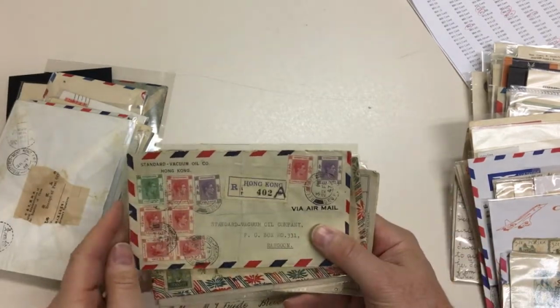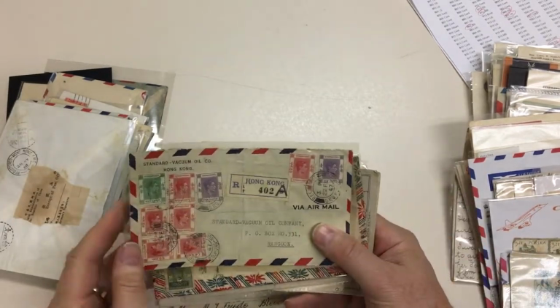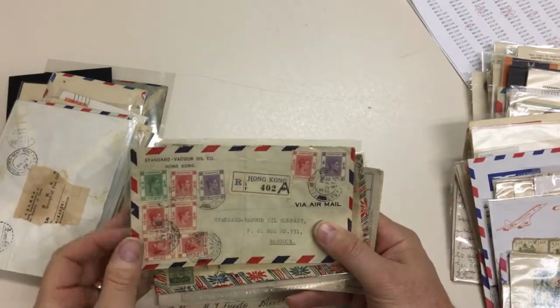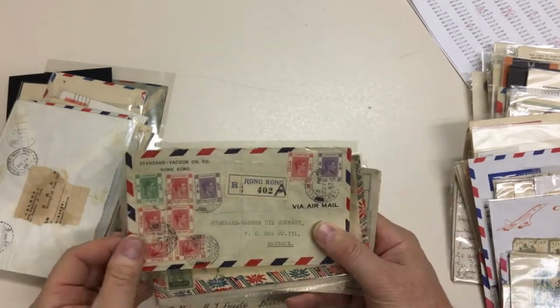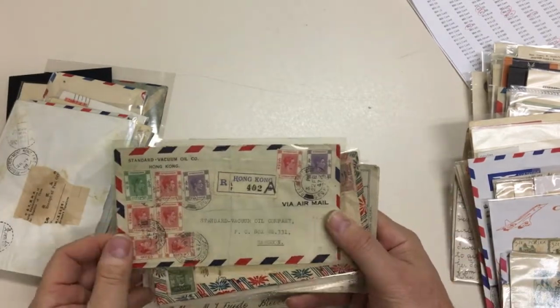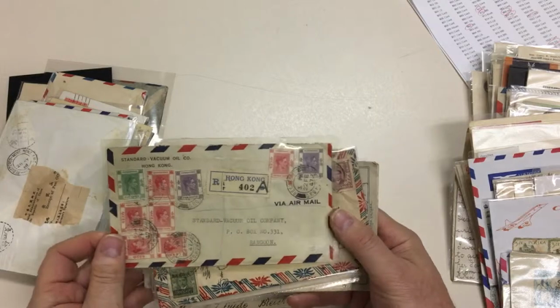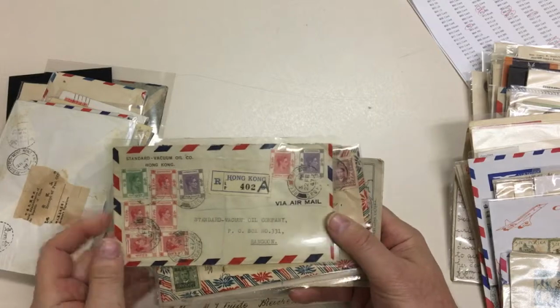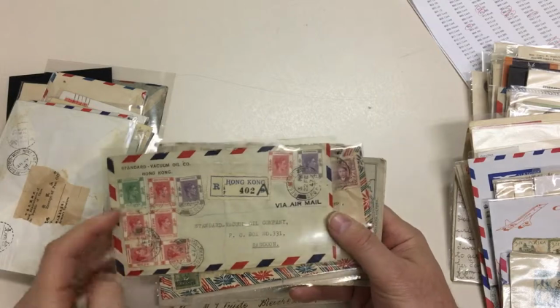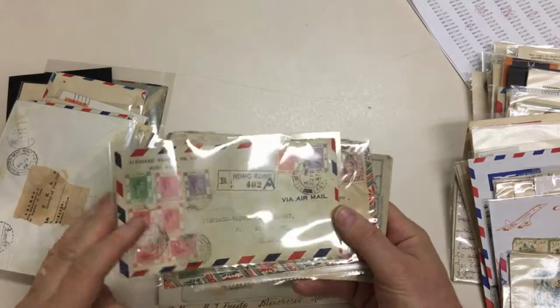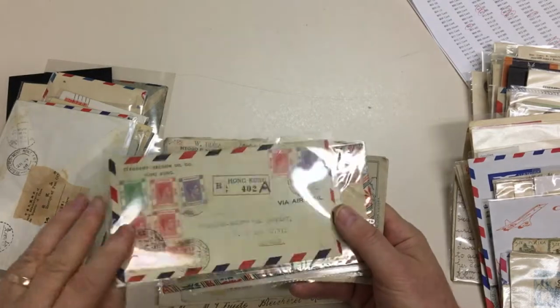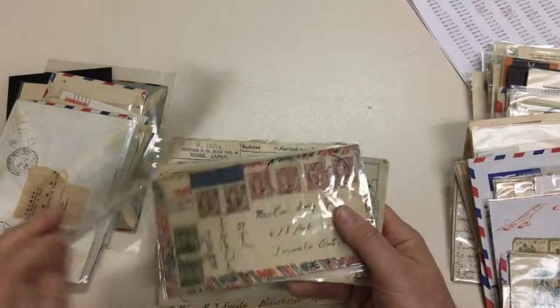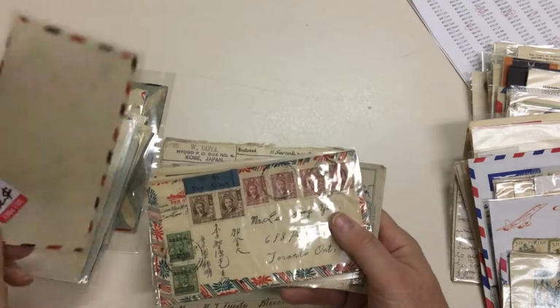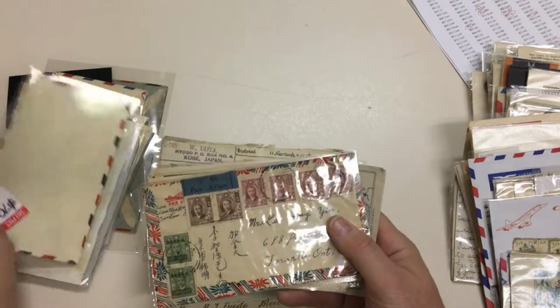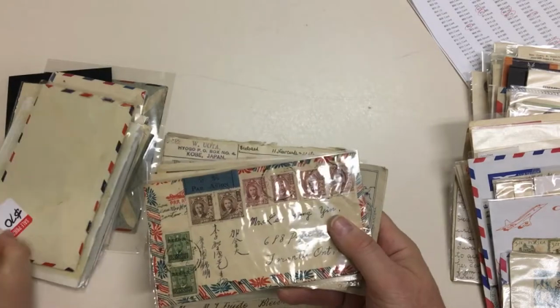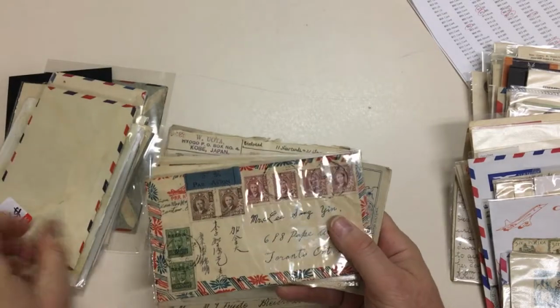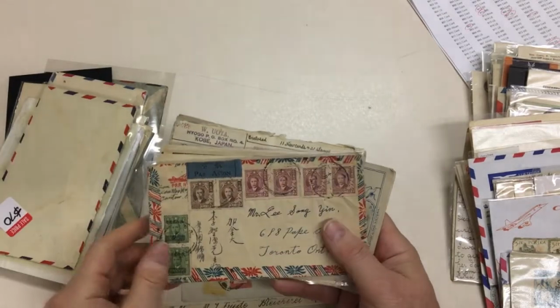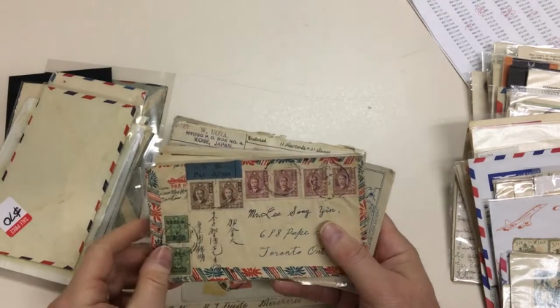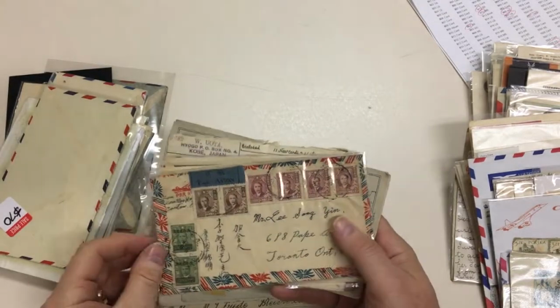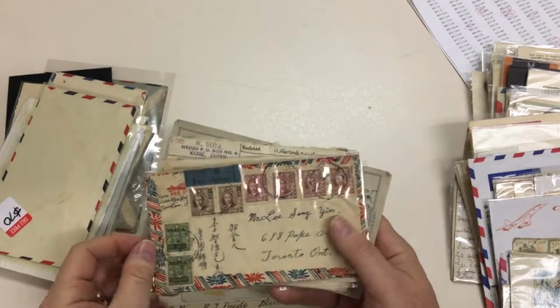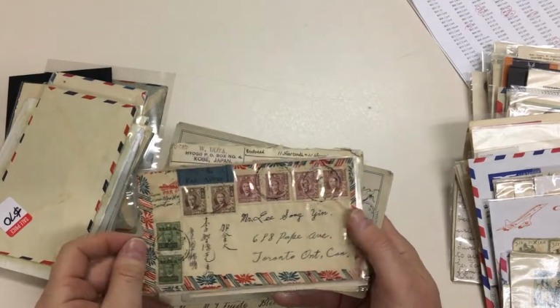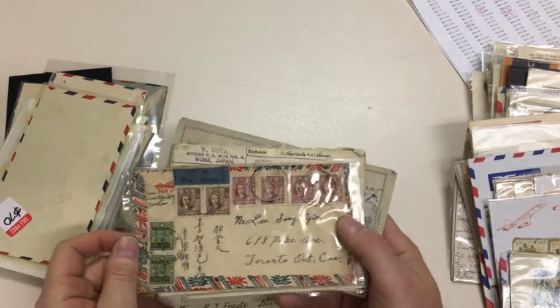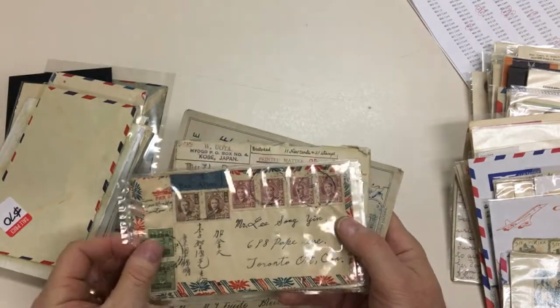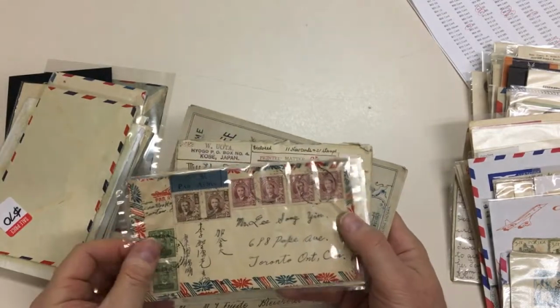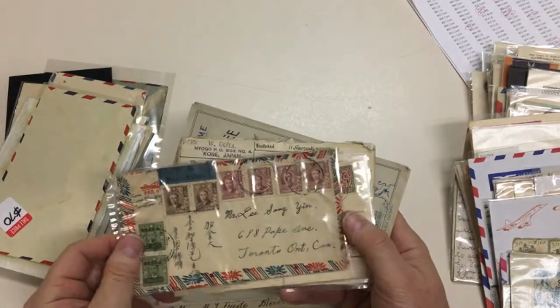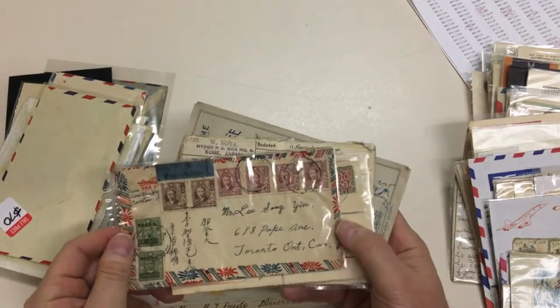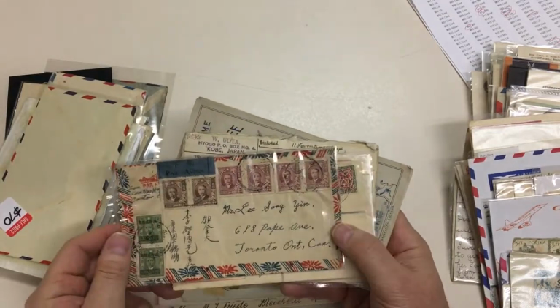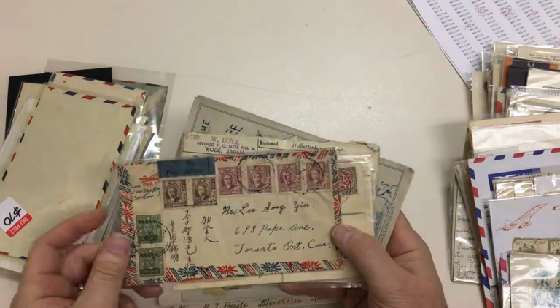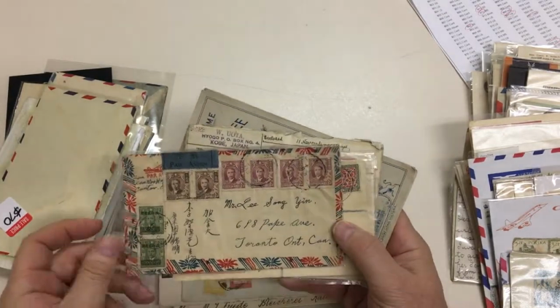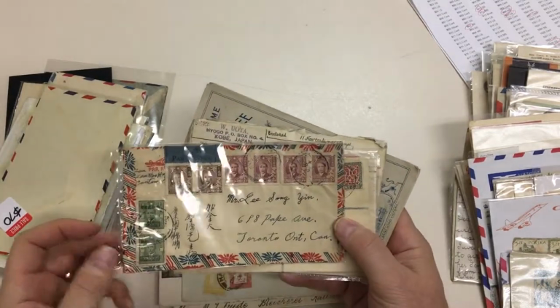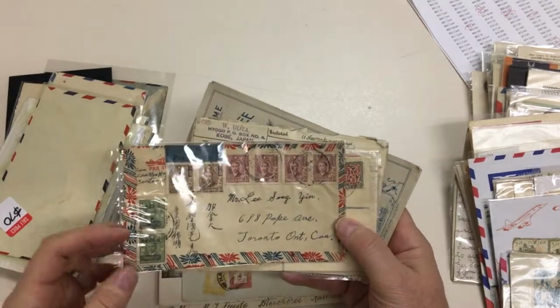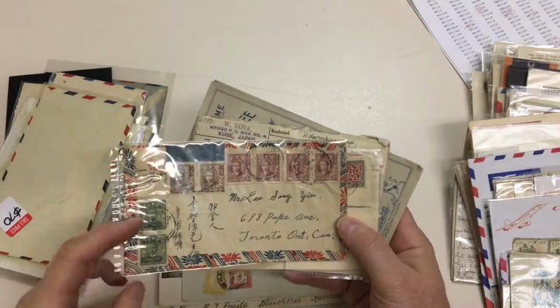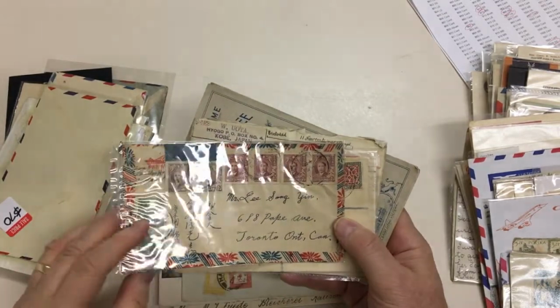There's quite a bit of Hong Kong, China mail to Canada.